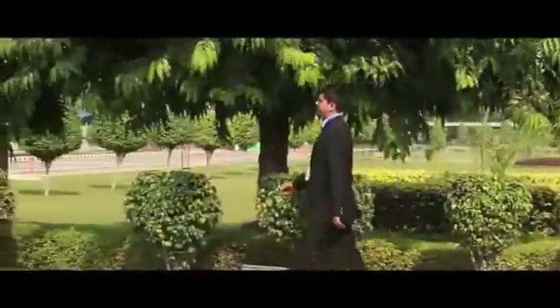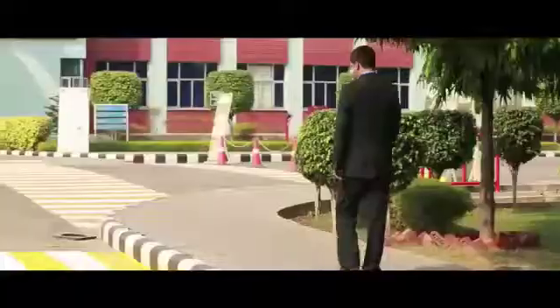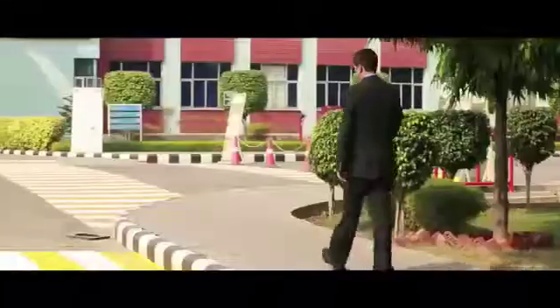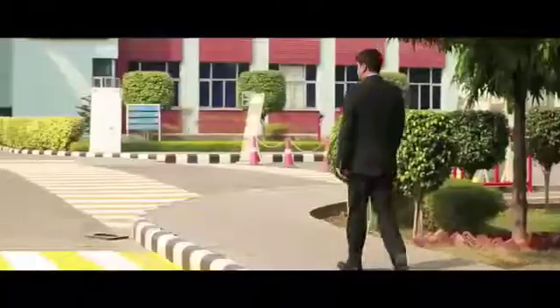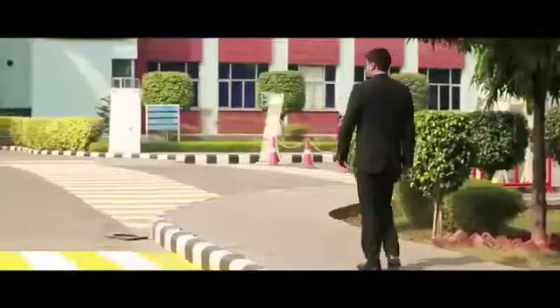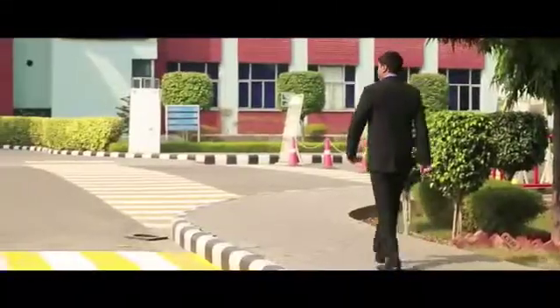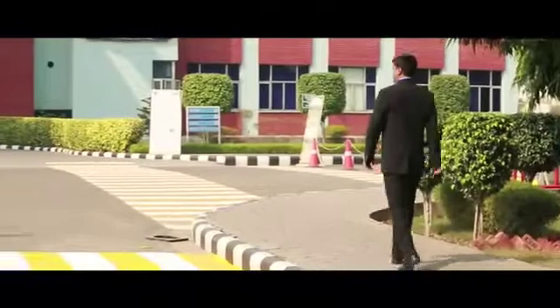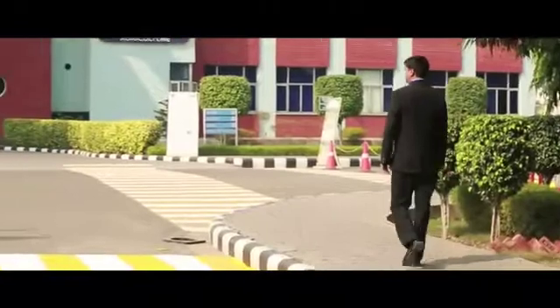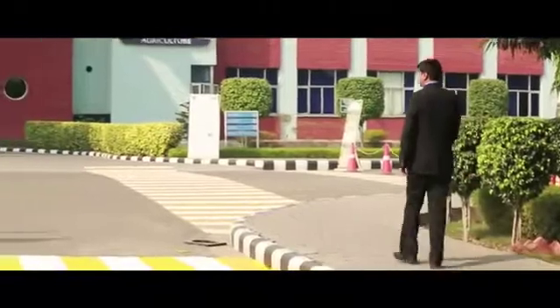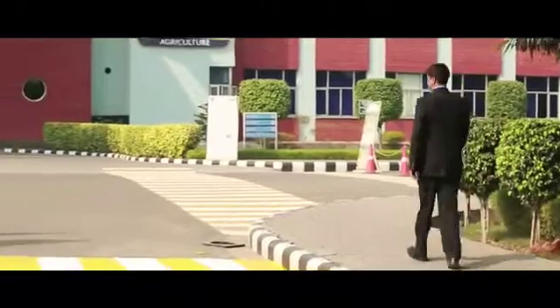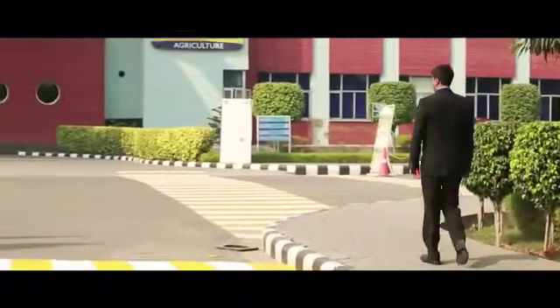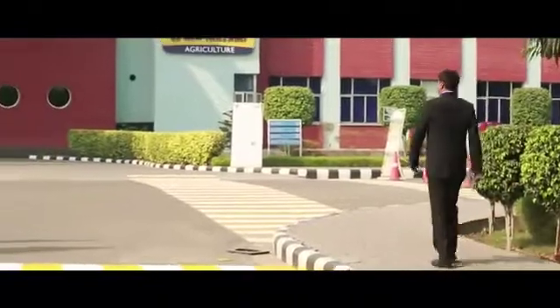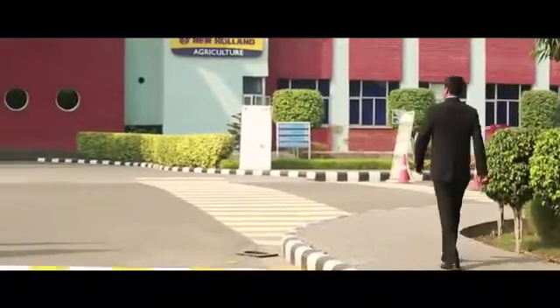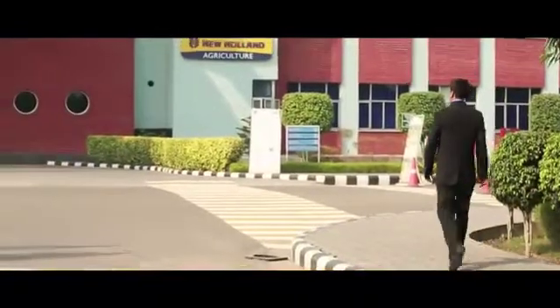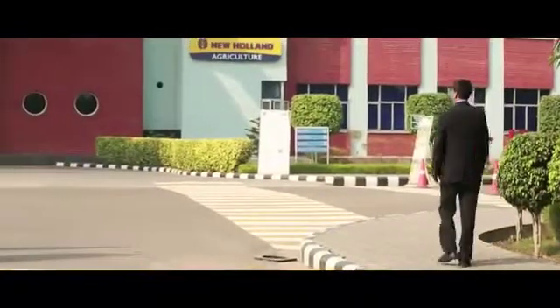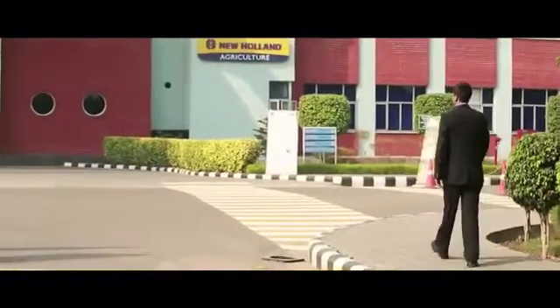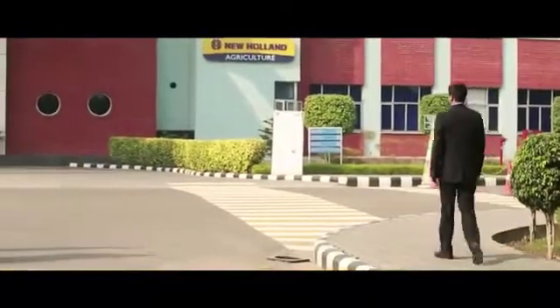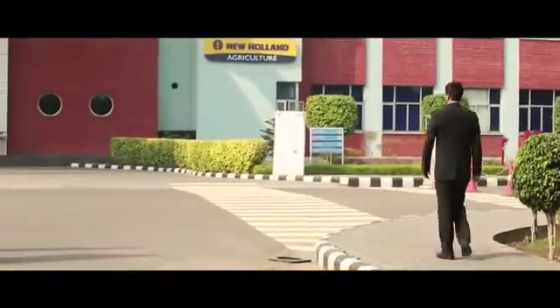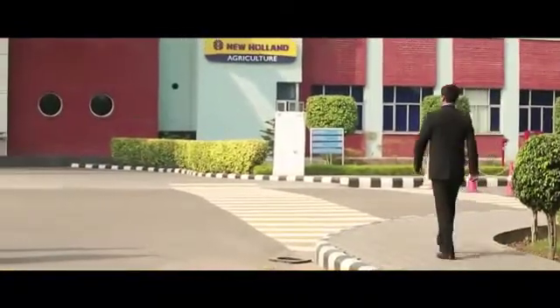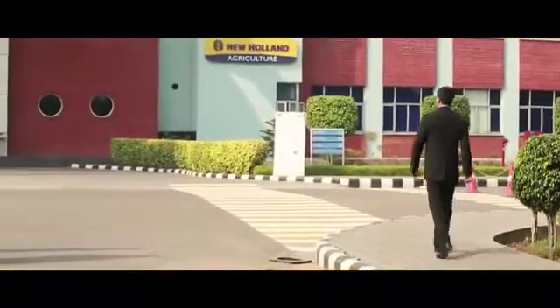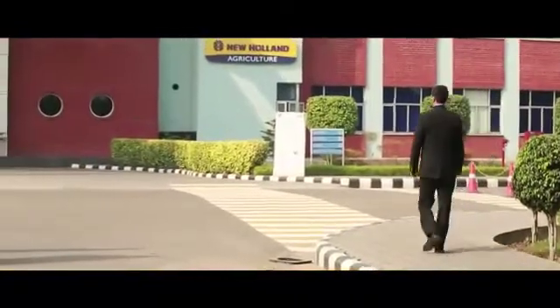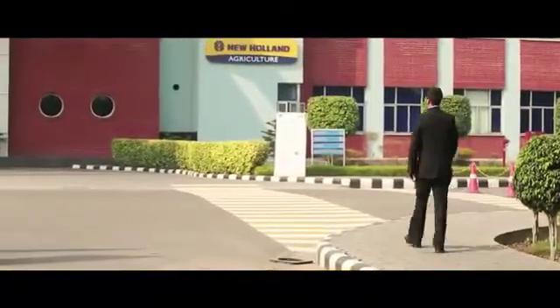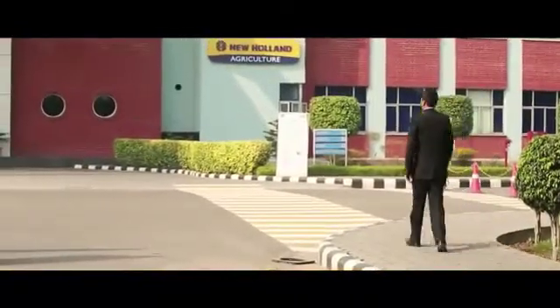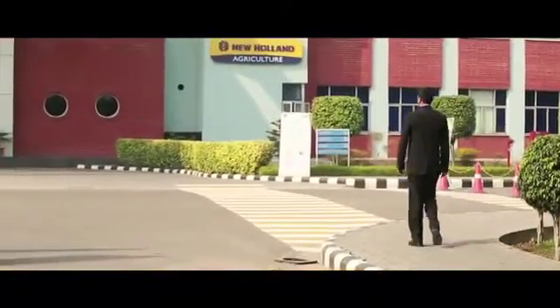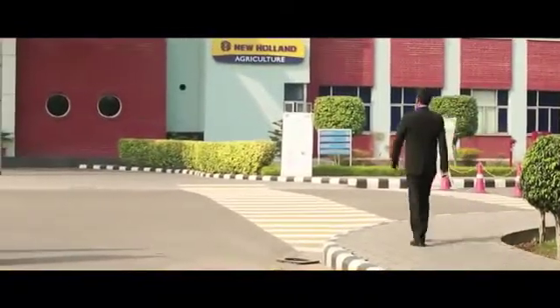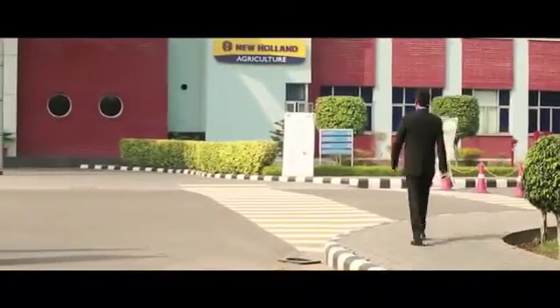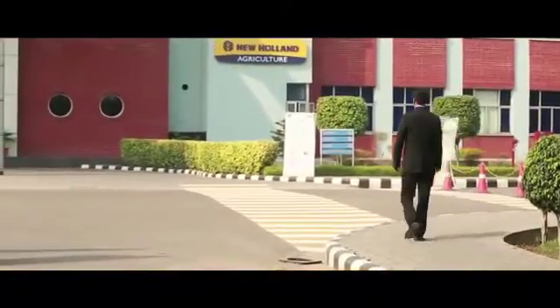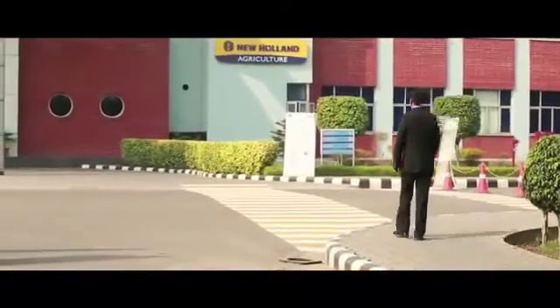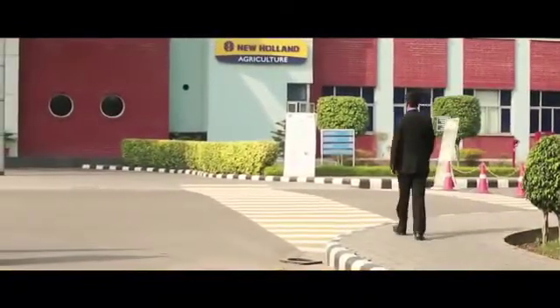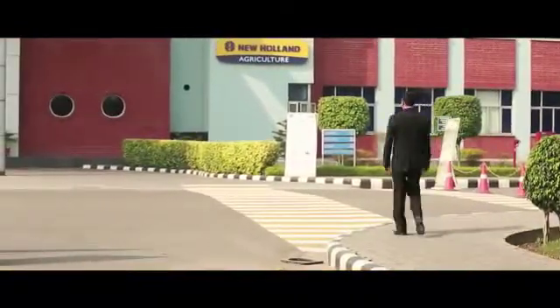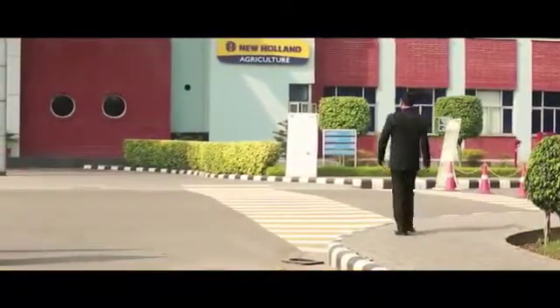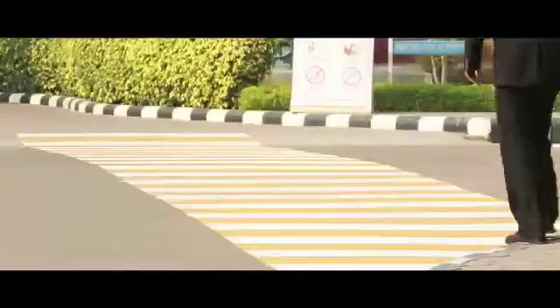Visitors should always walk on the footpath. At crossroads, ensure taking the zebra crossing.